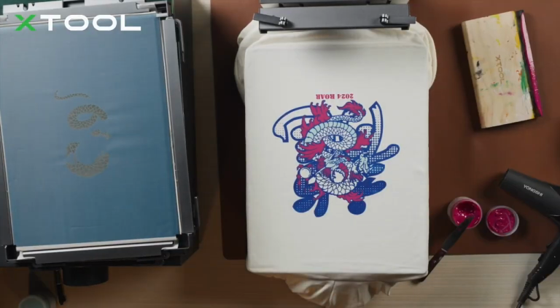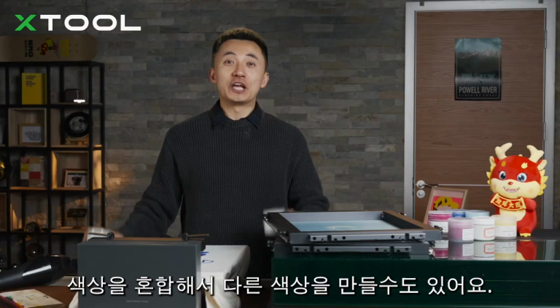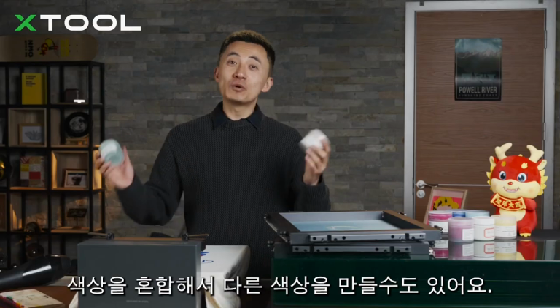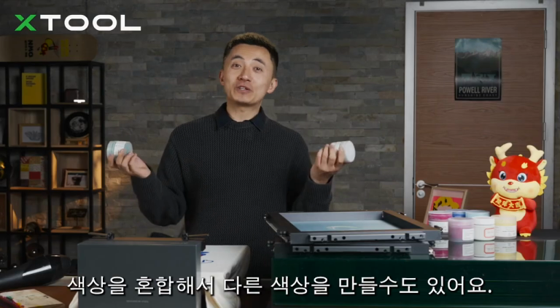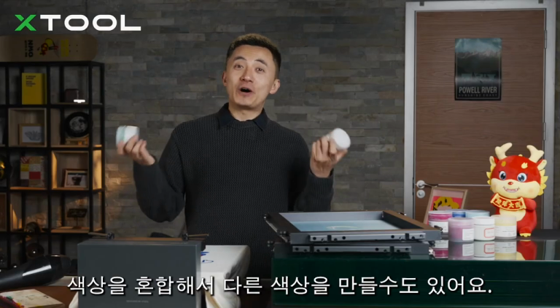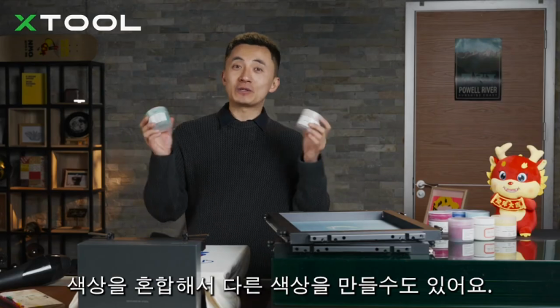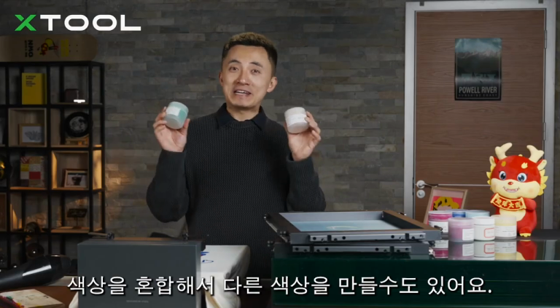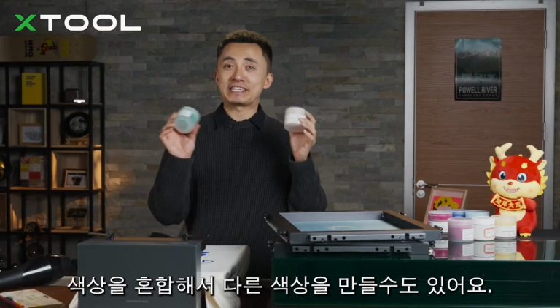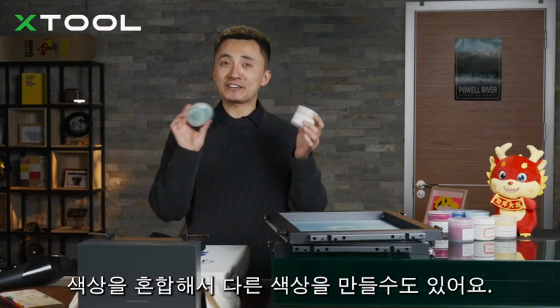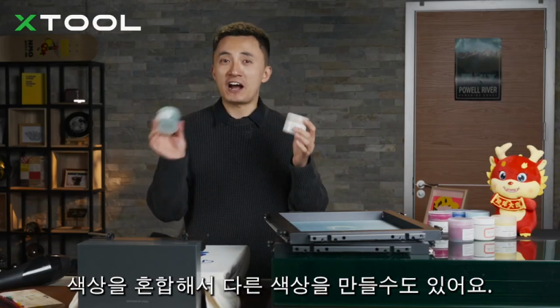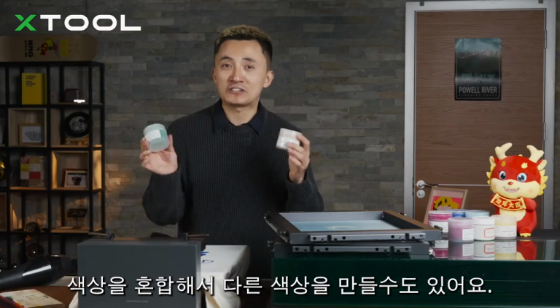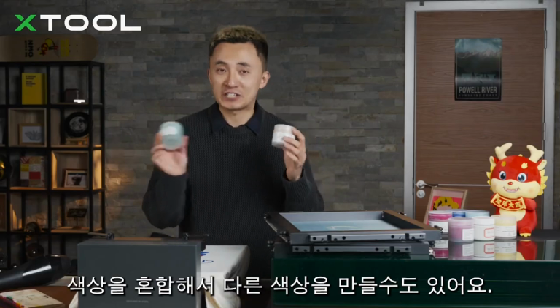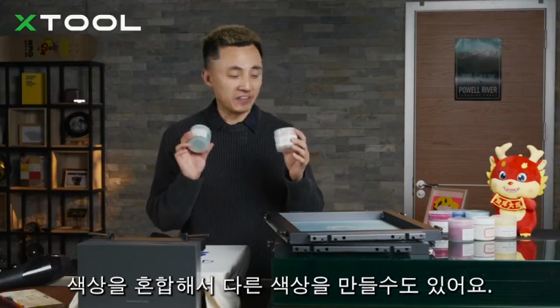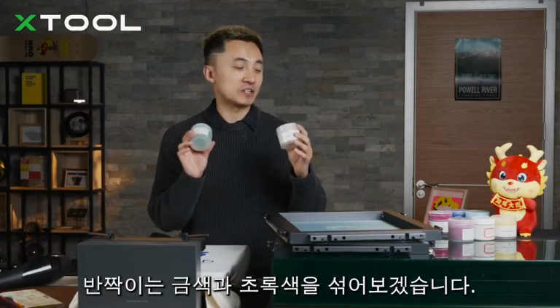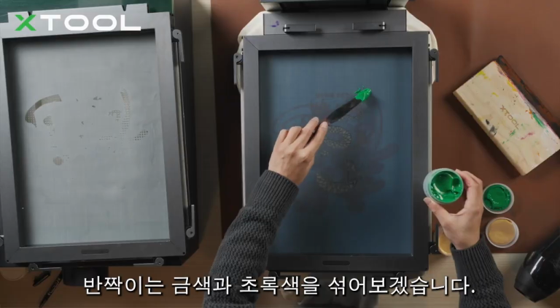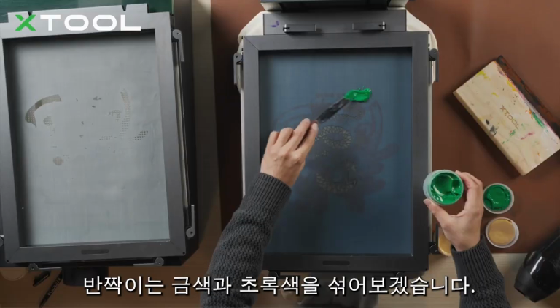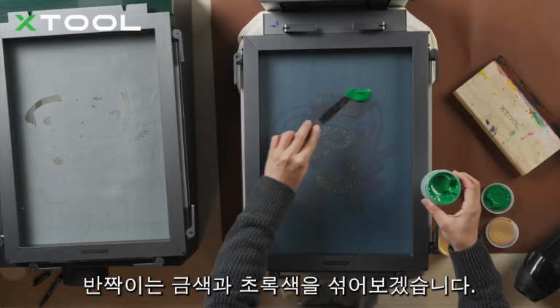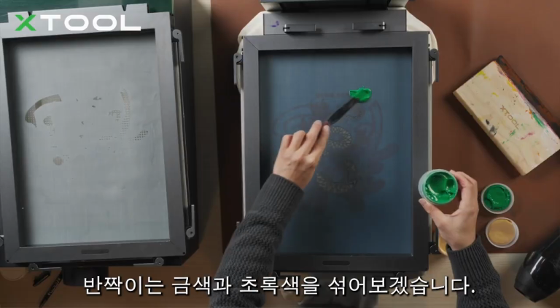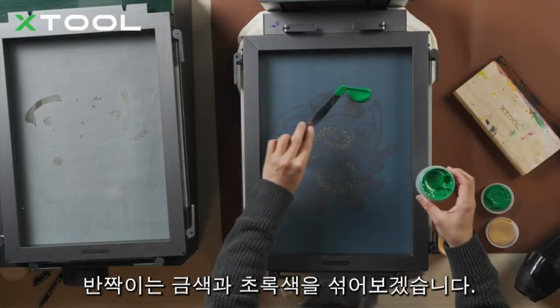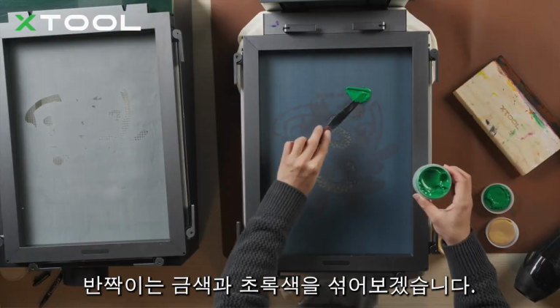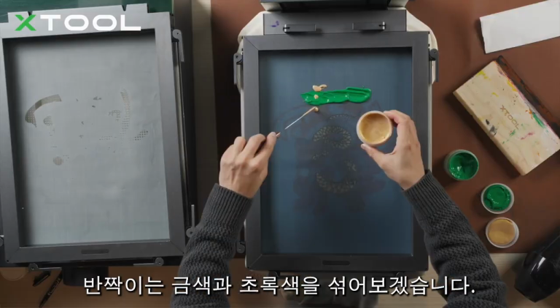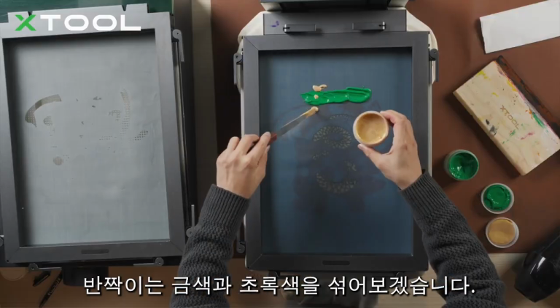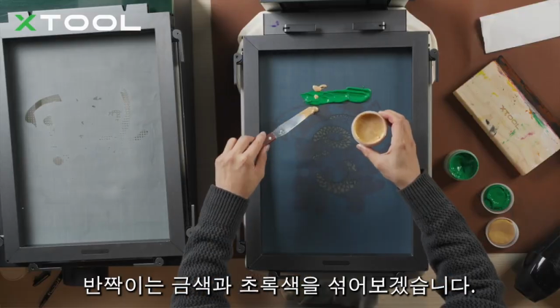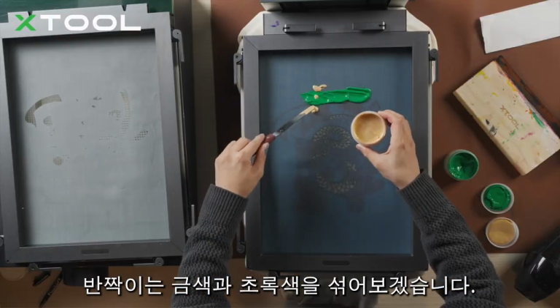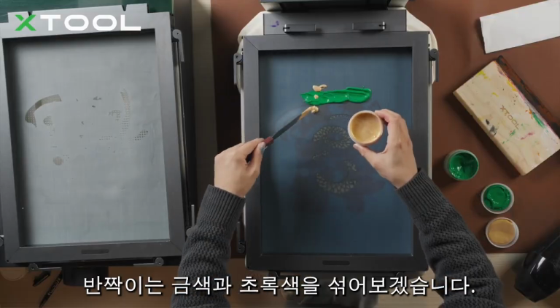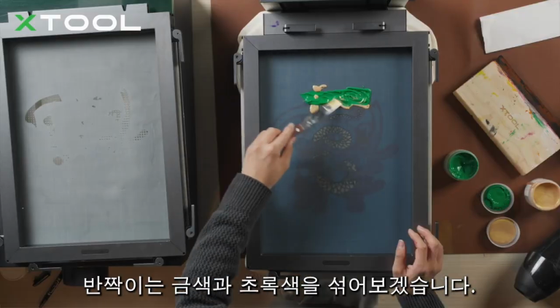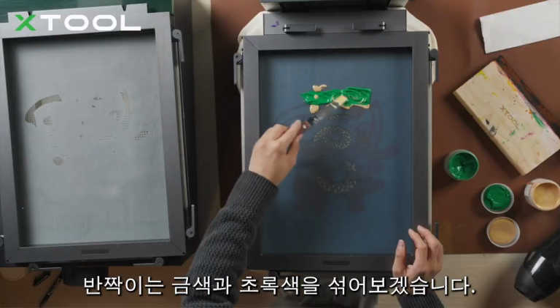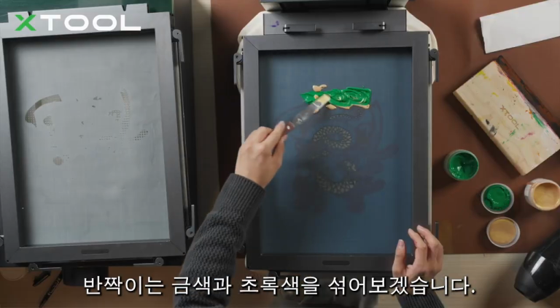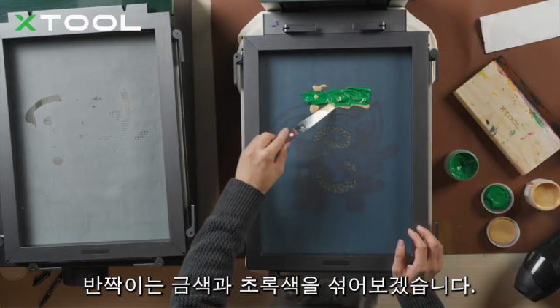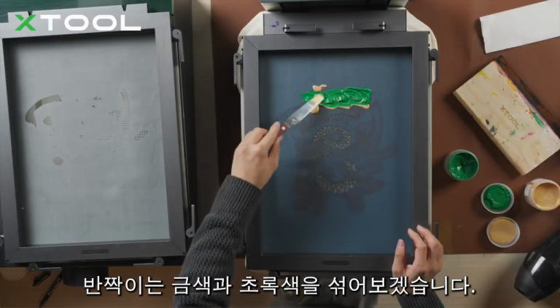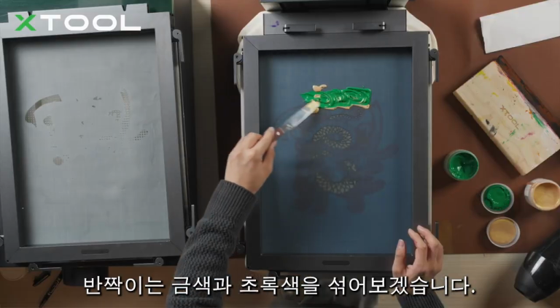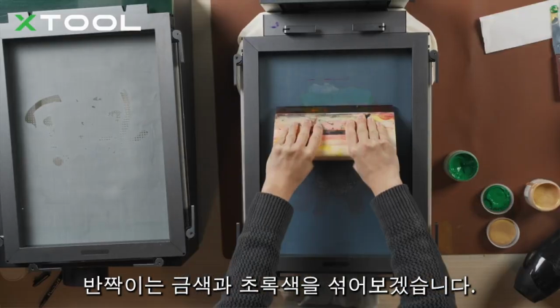You can also mix different colors together — for example, mix glitter gold and green to create a gradient color effect.